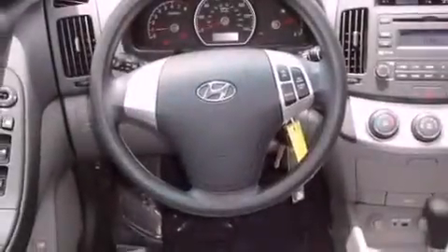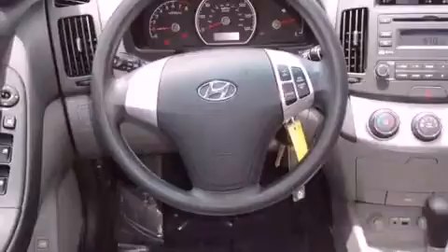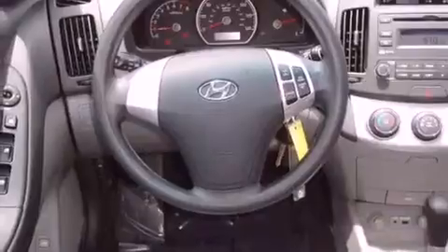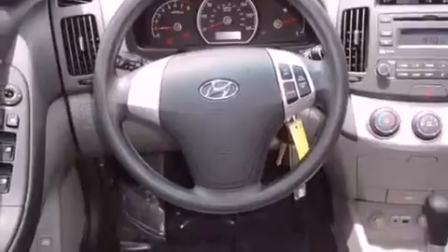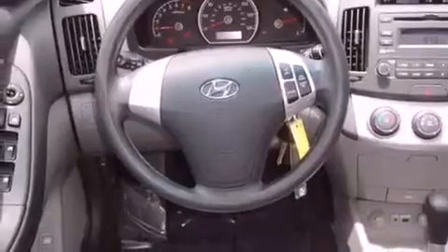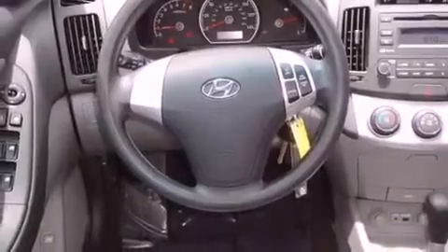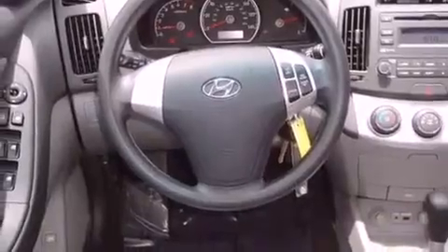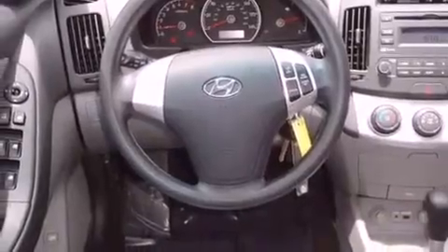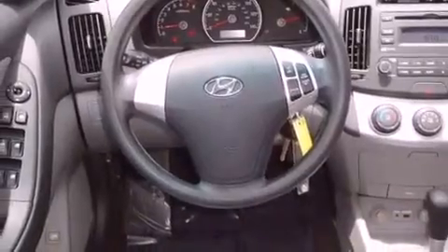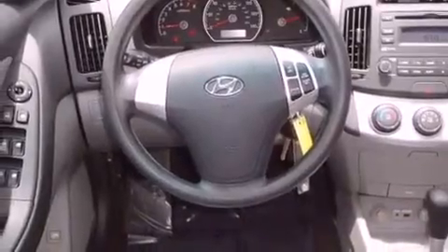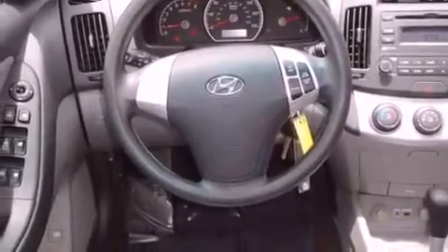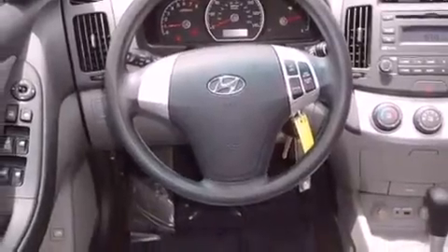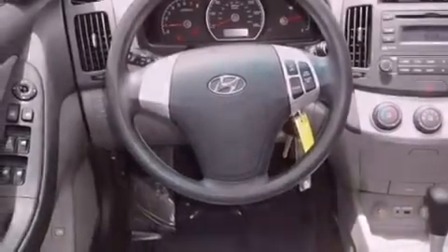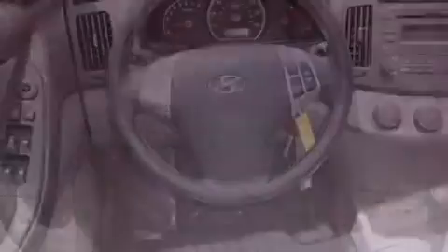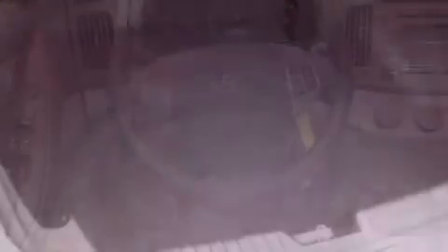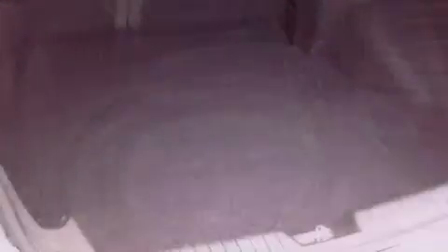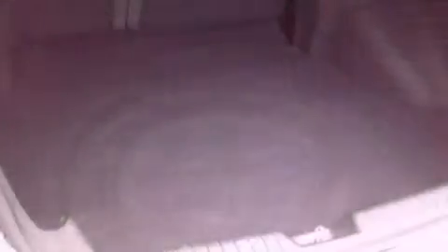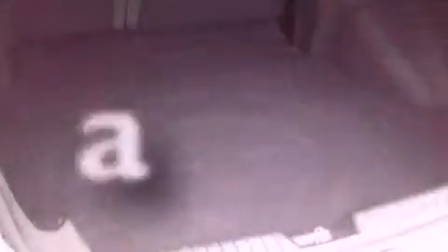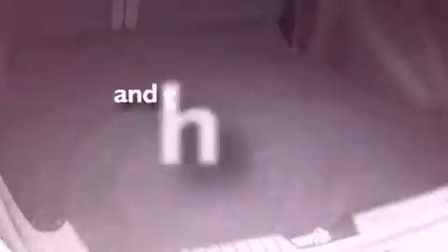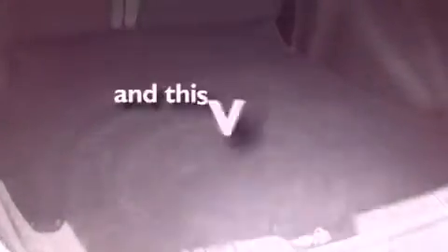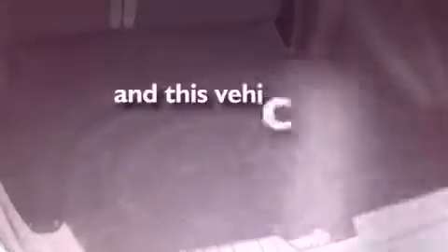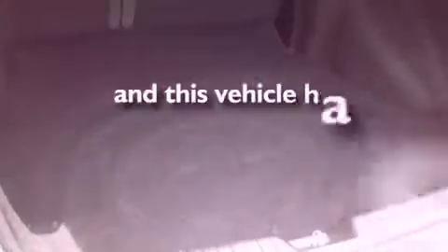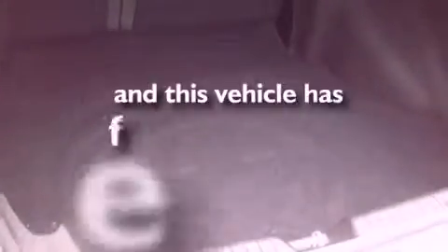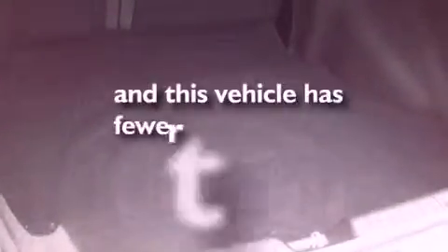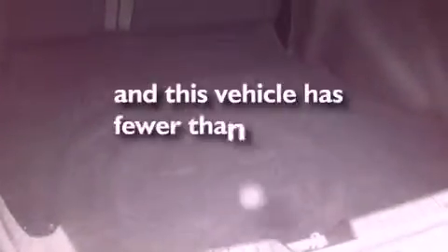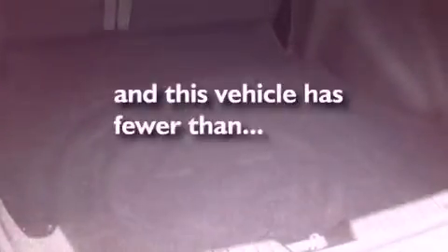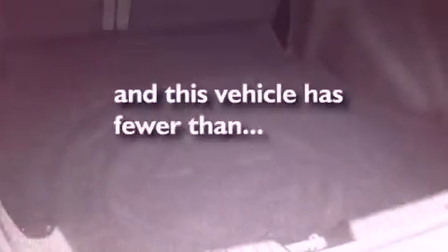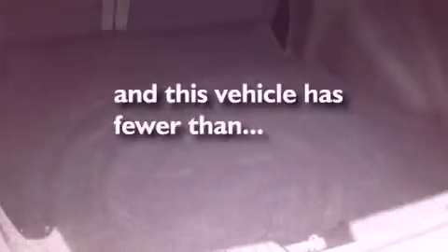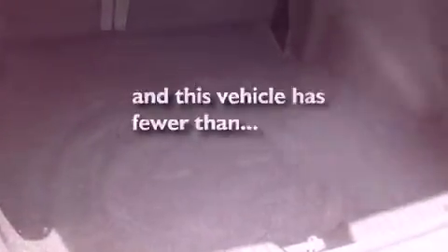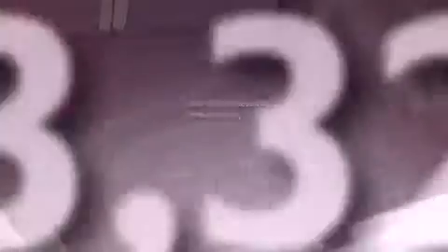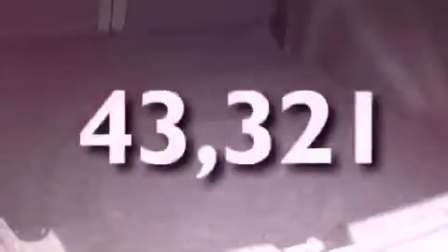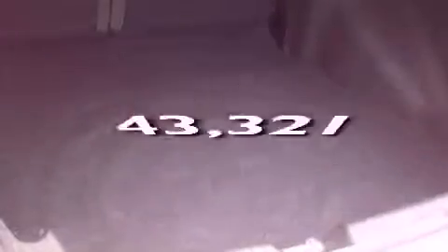Also included are disc brakes with an anti-lock braking system, front airbags, child safety seat anchors, and this vehicle has fewer than 44,000 miles on the odometer.